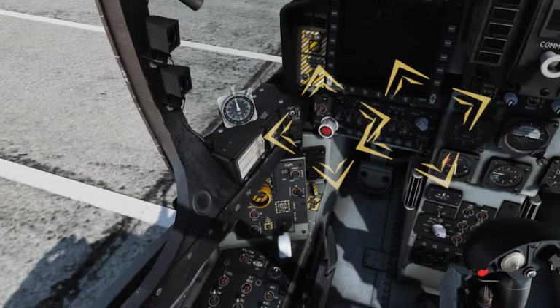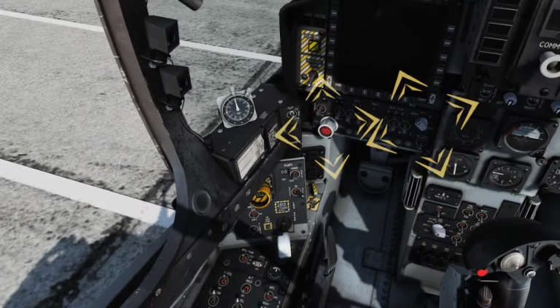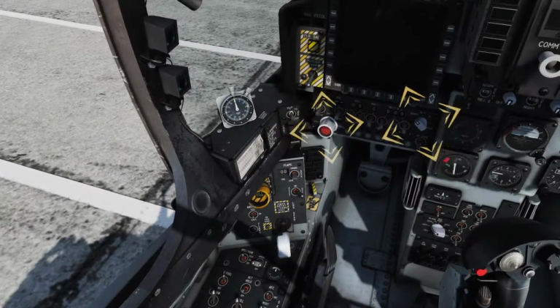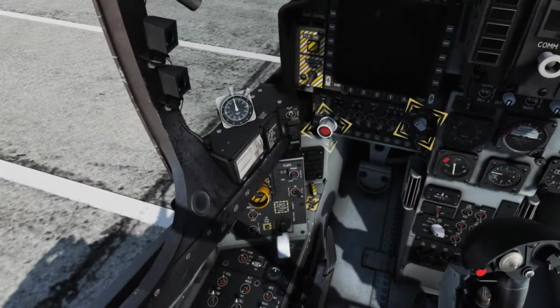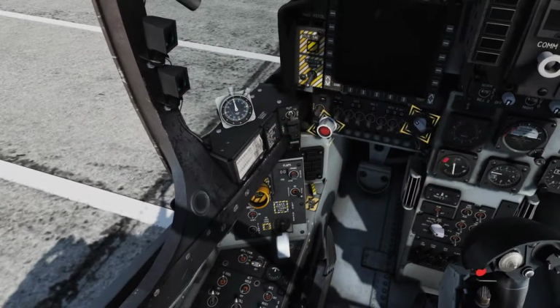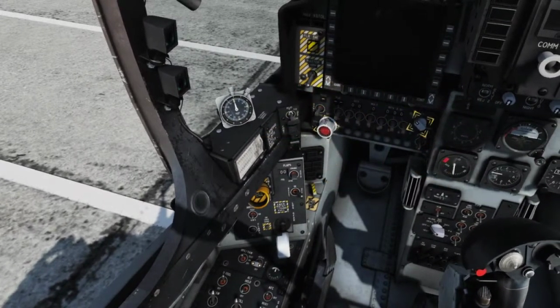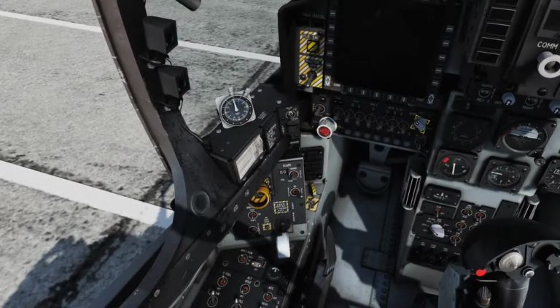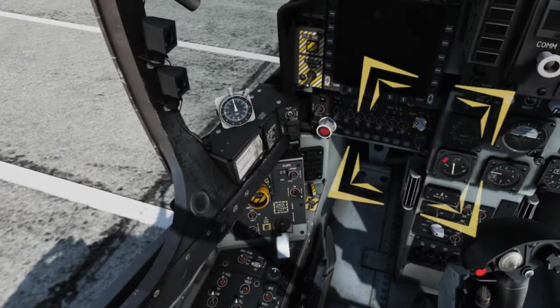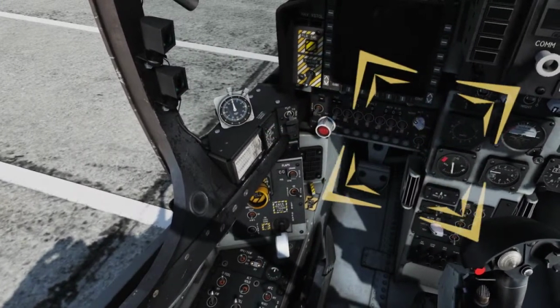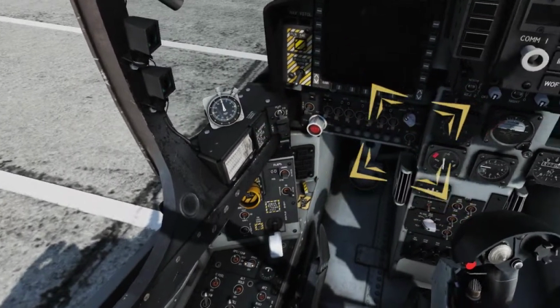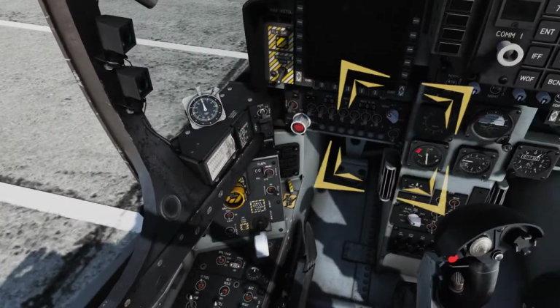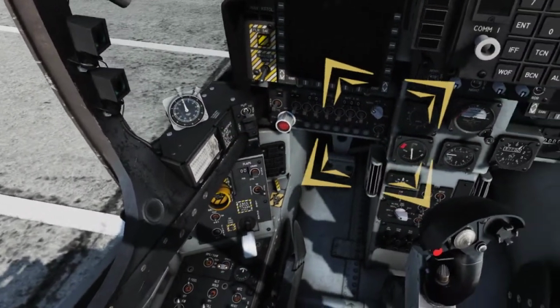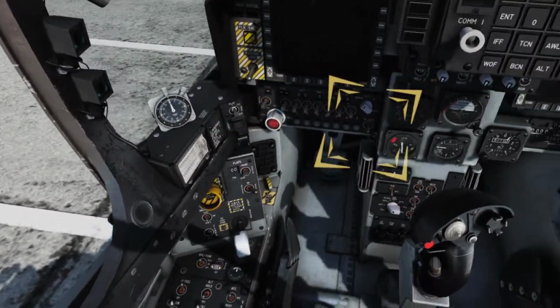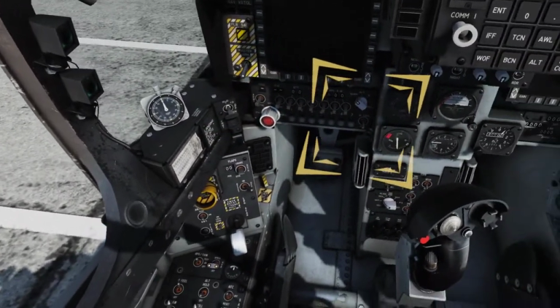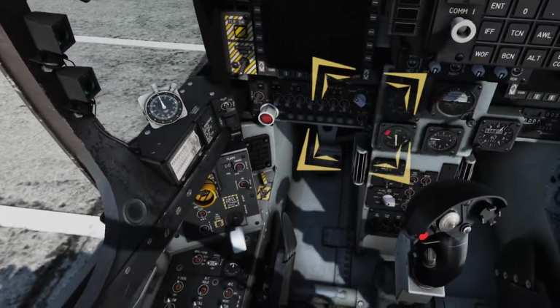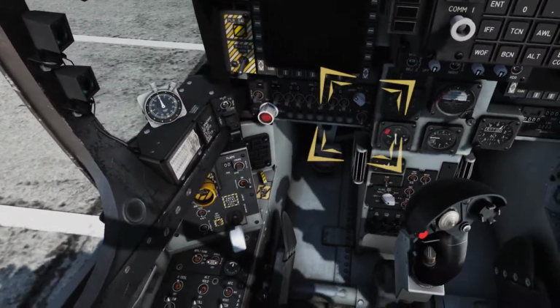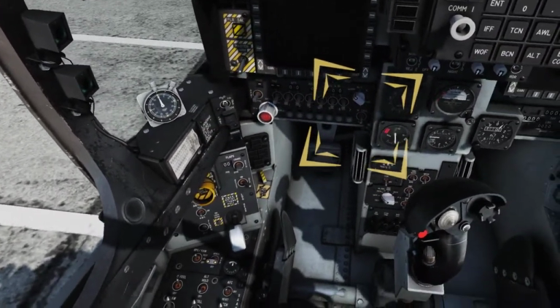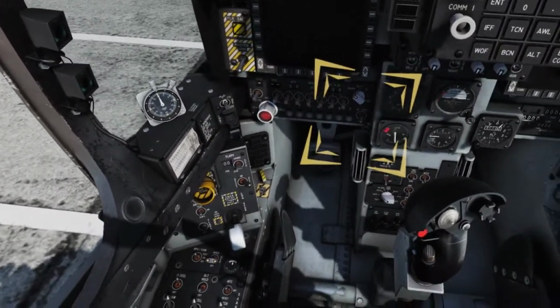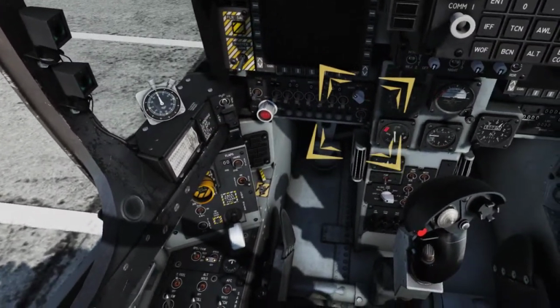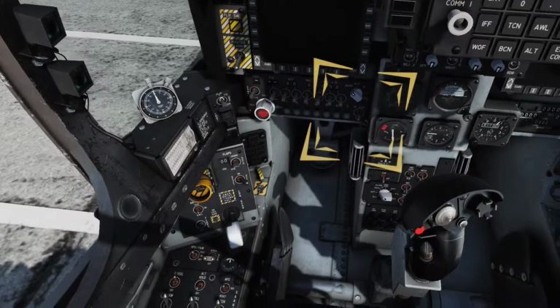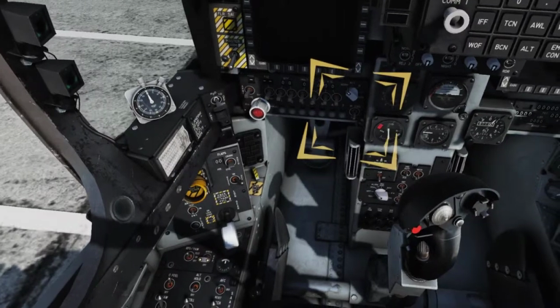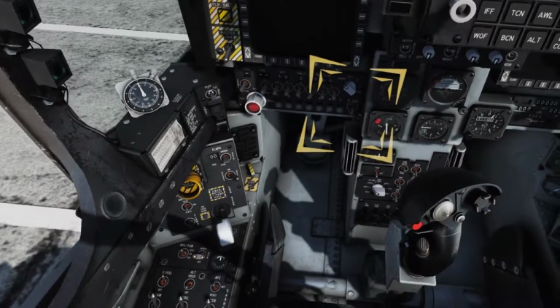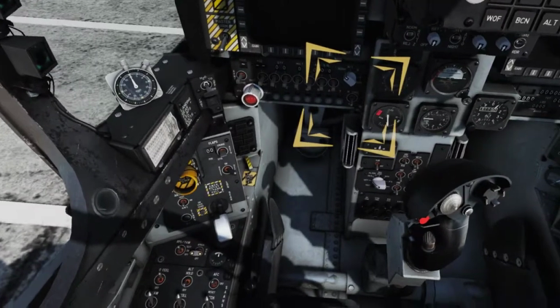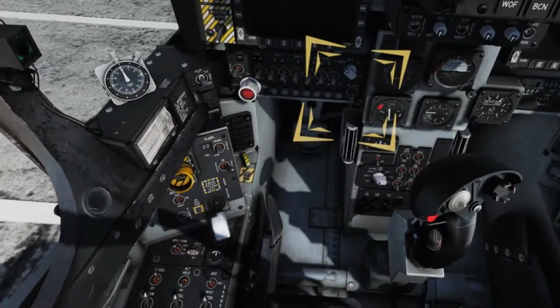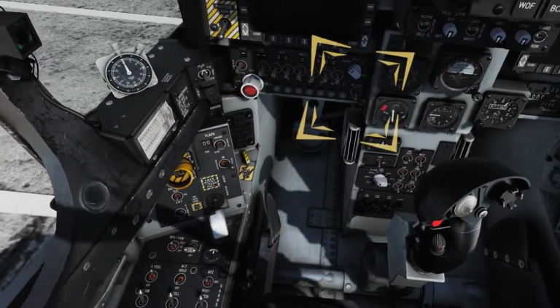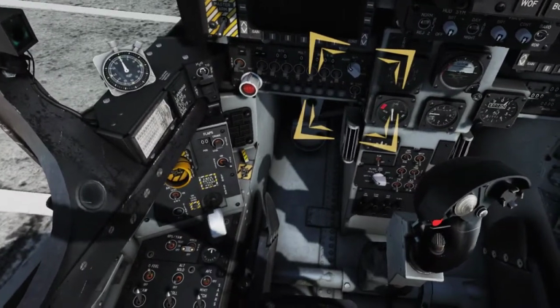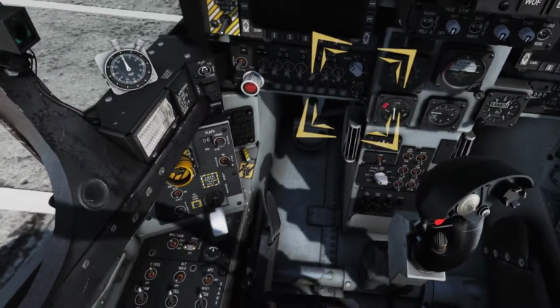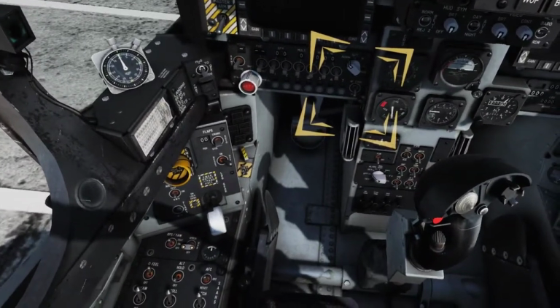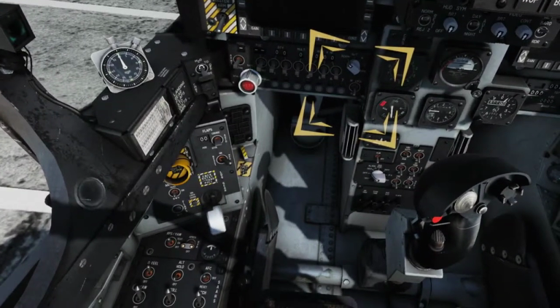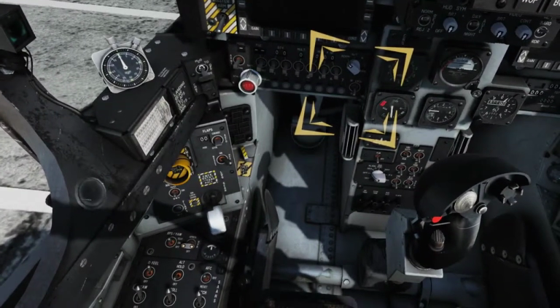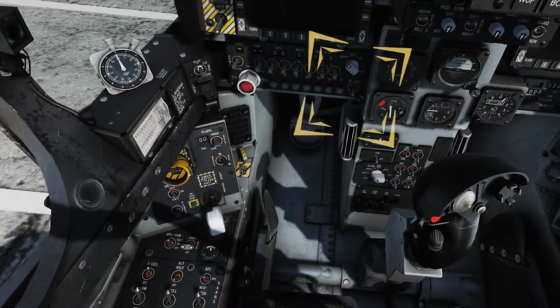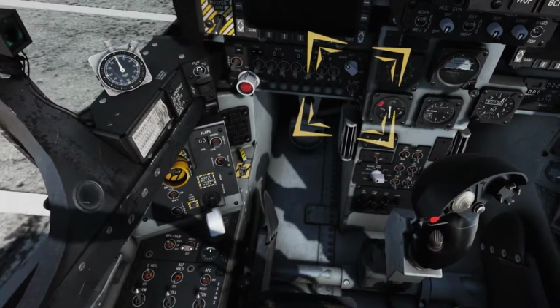Verify the IR Cool Switch is OFF. IR Cool begins cooling infrared sensors in stores.